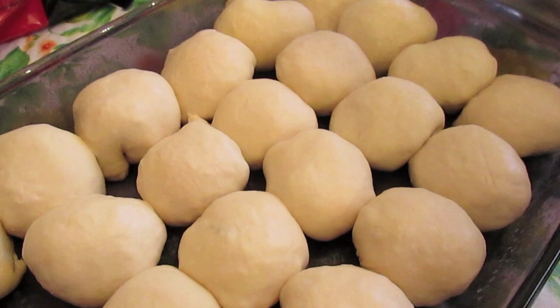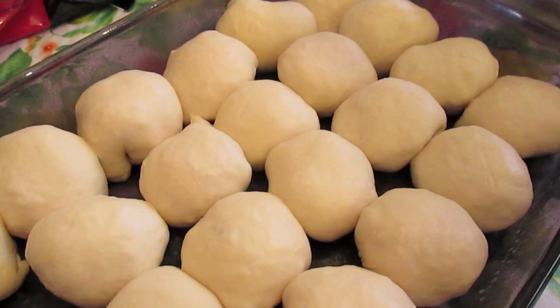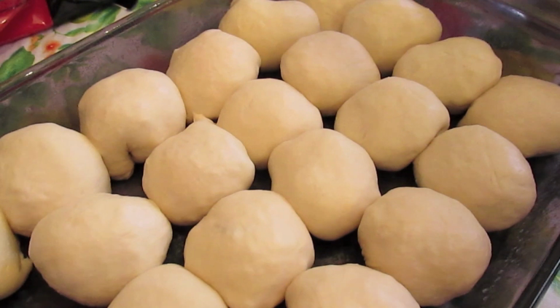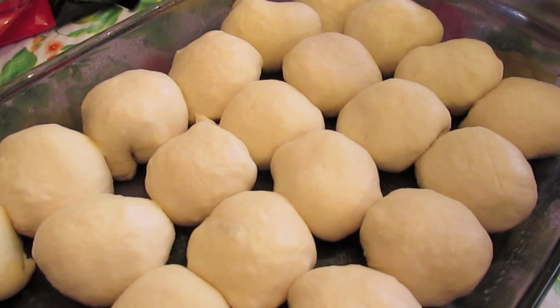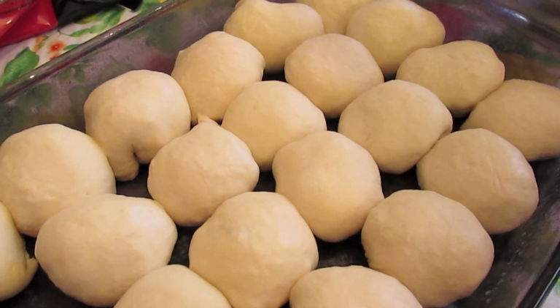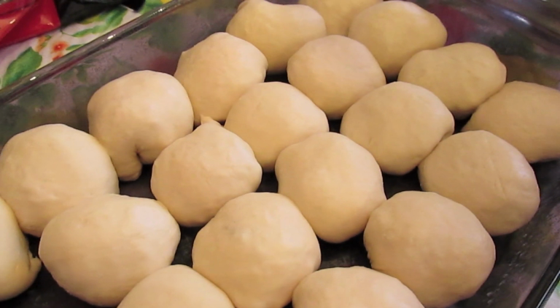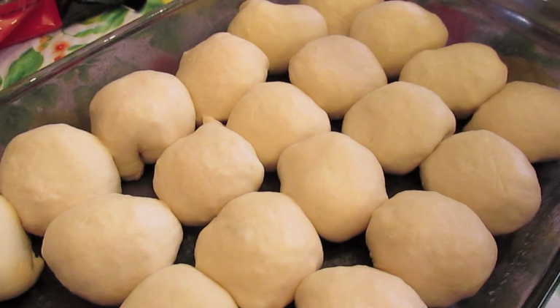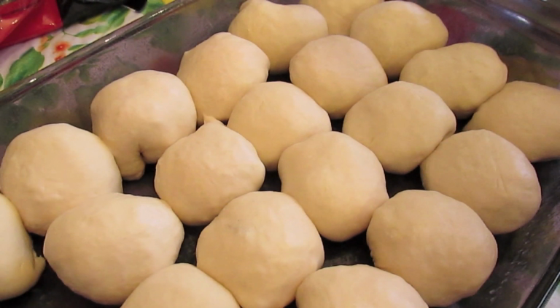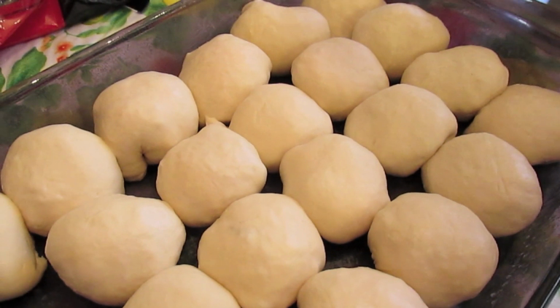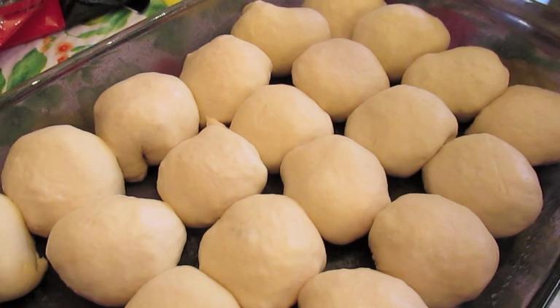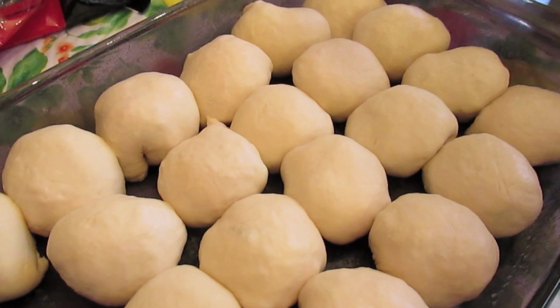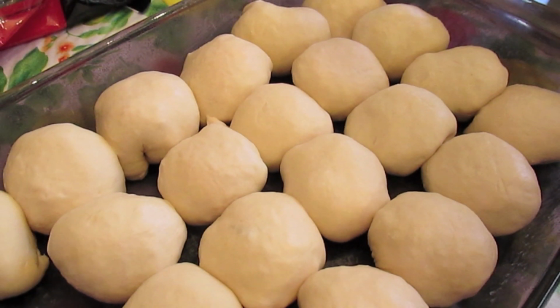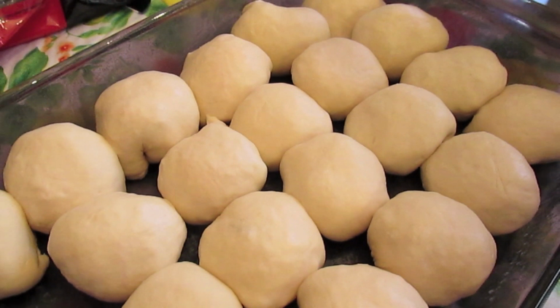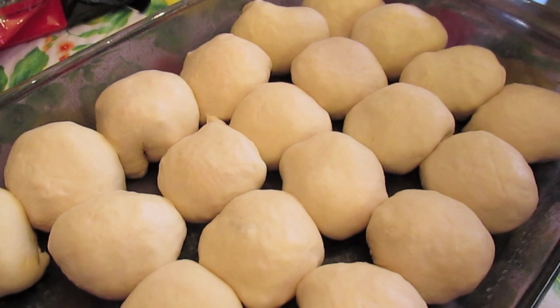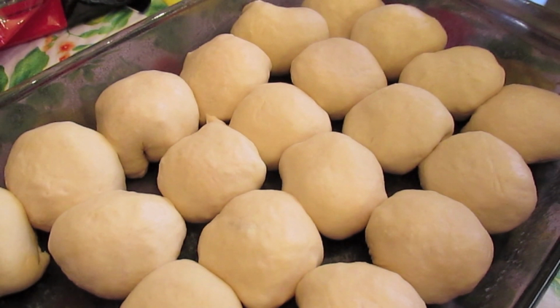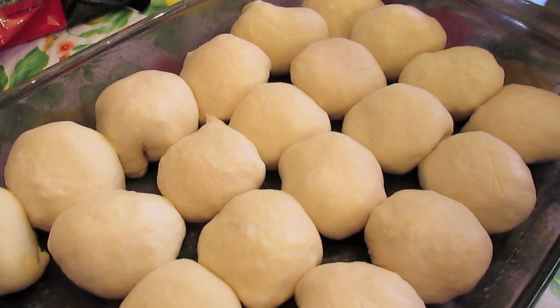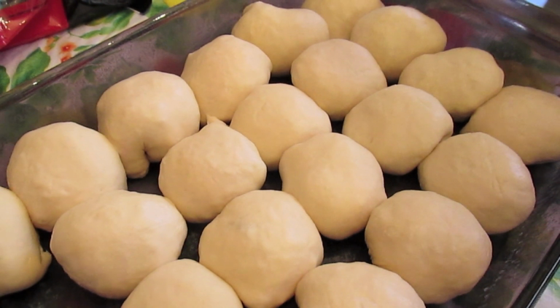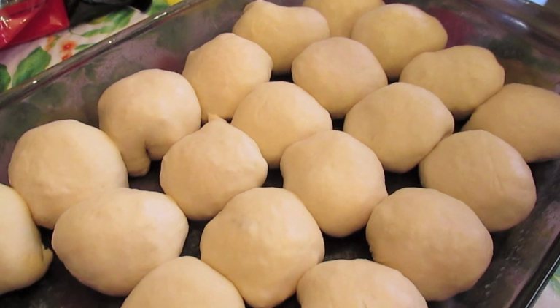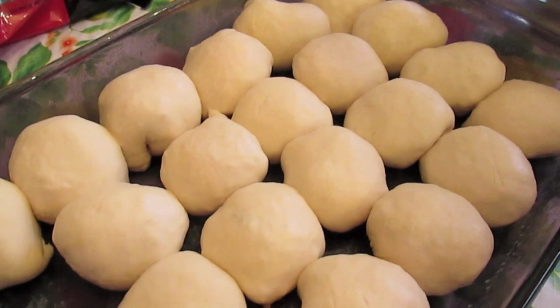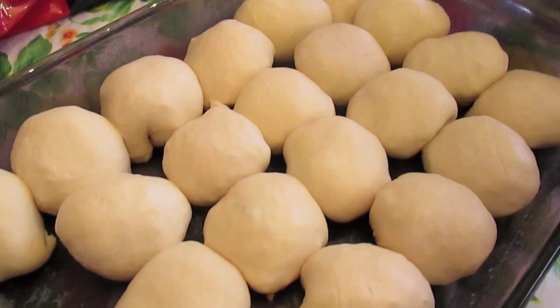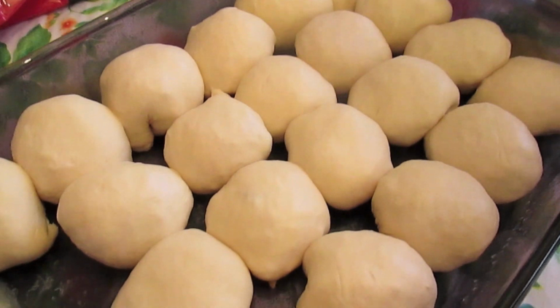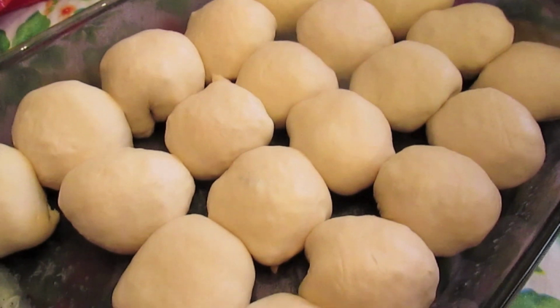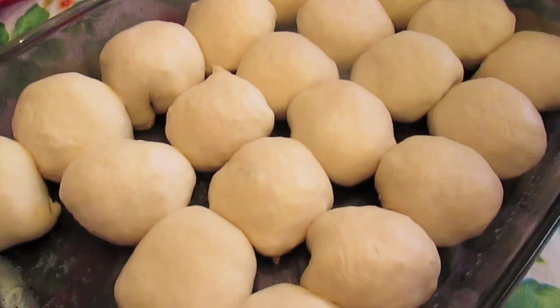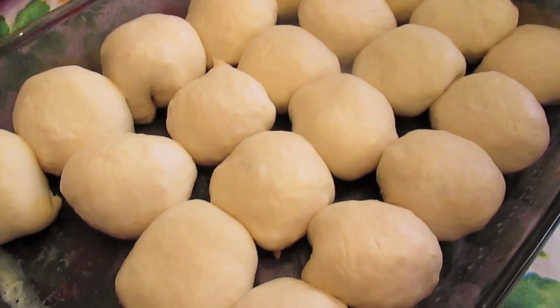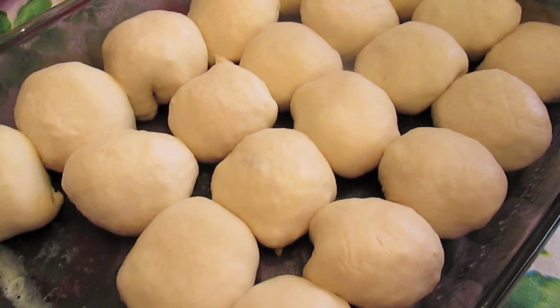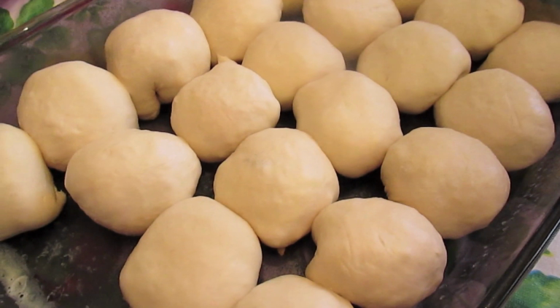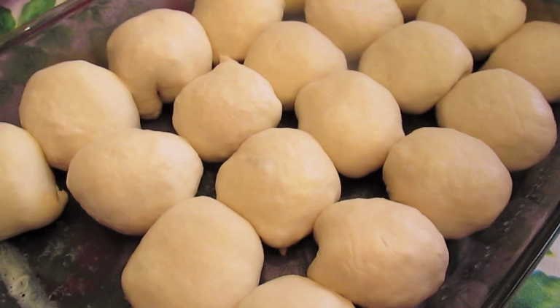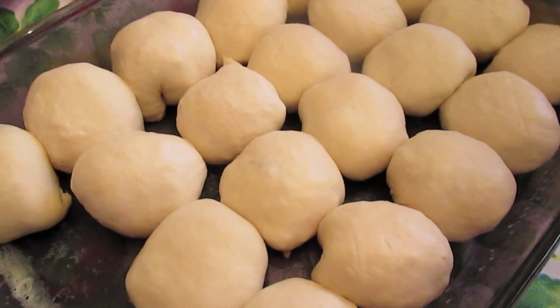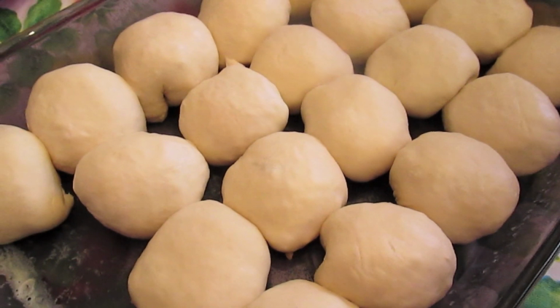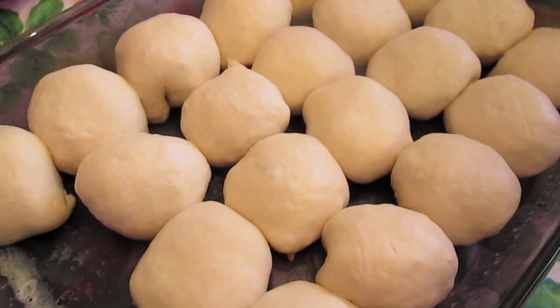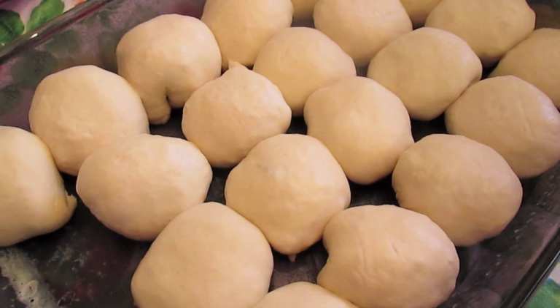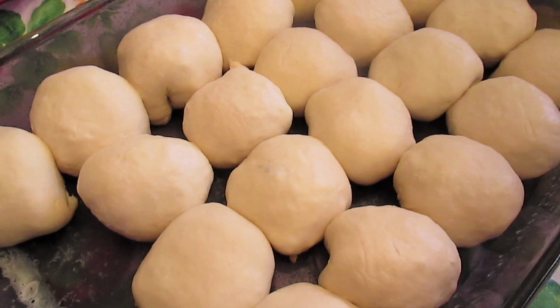Welcome to another episode of Simple Sarah. Today on the show we're going to make homemade pizza rolls.